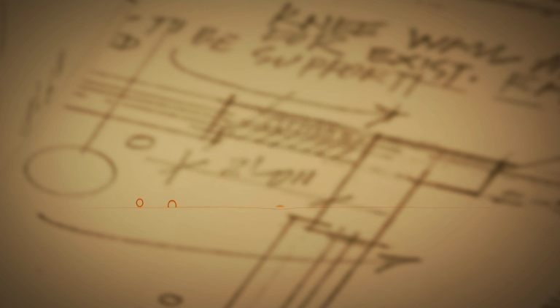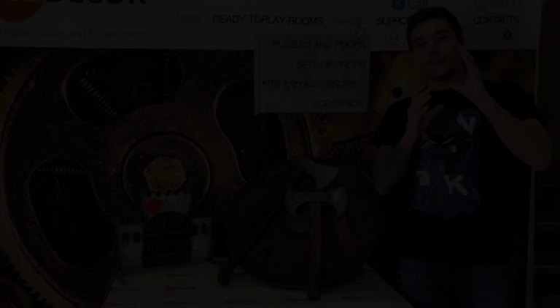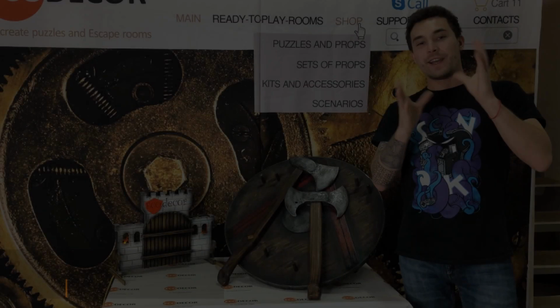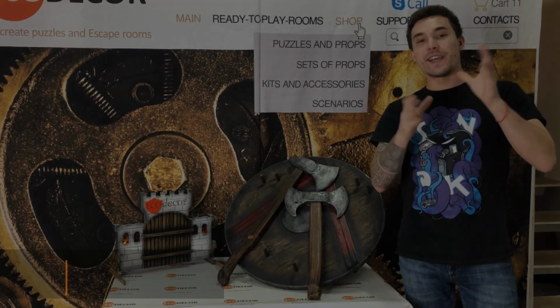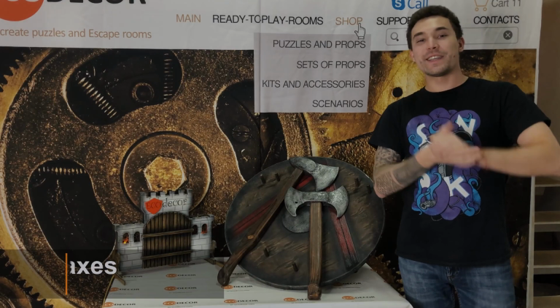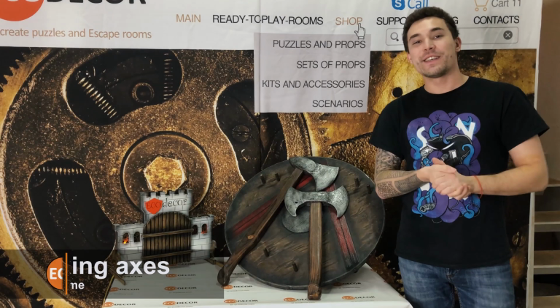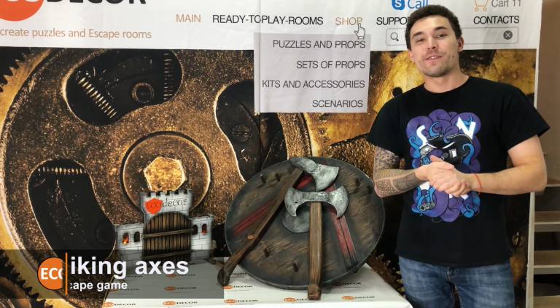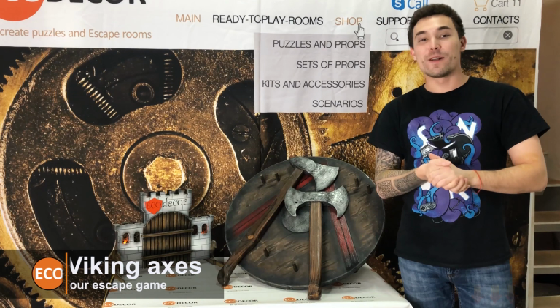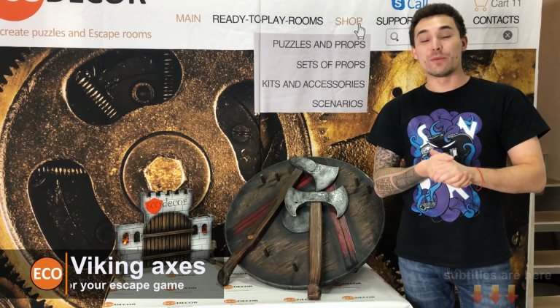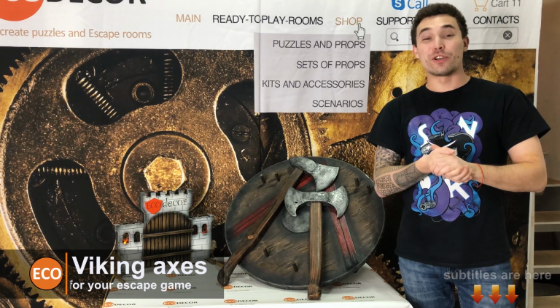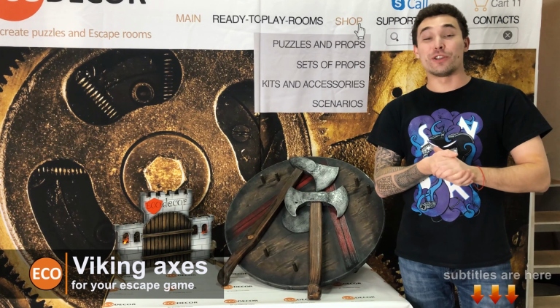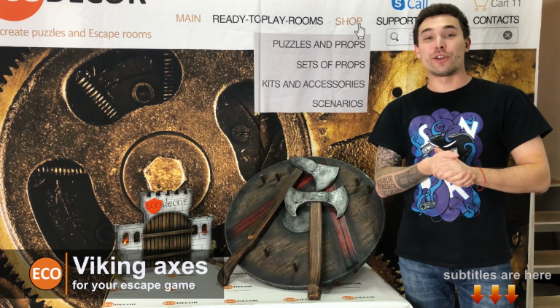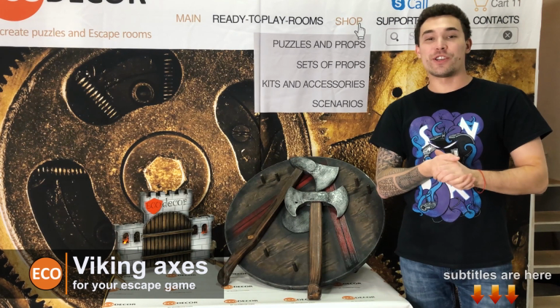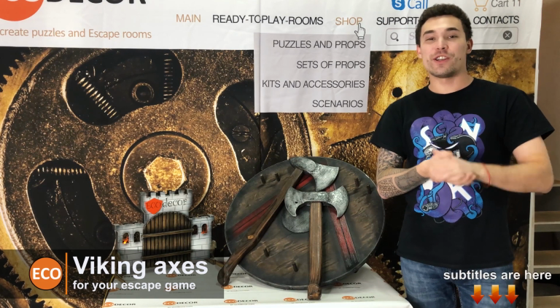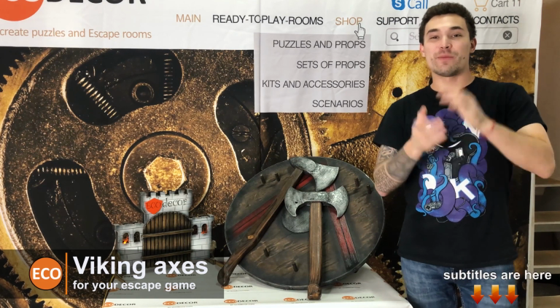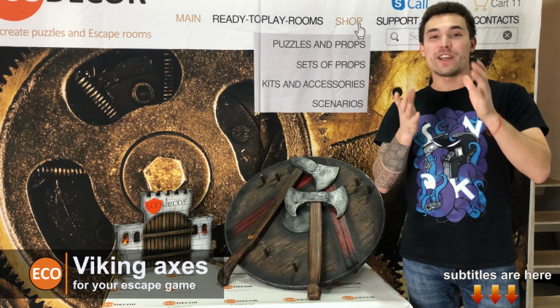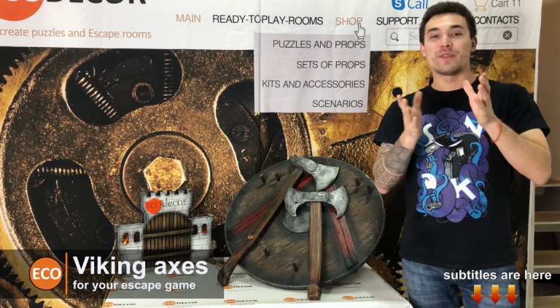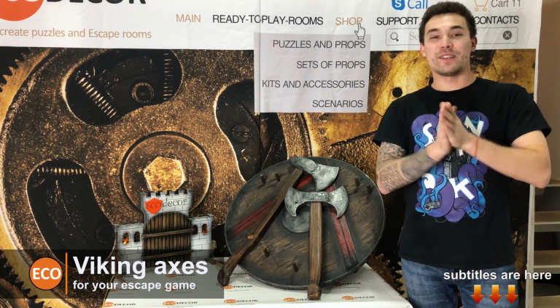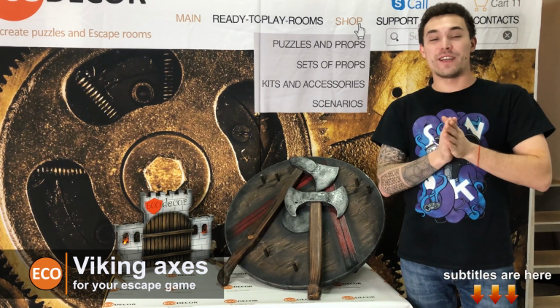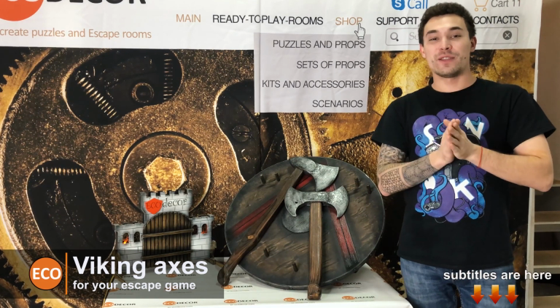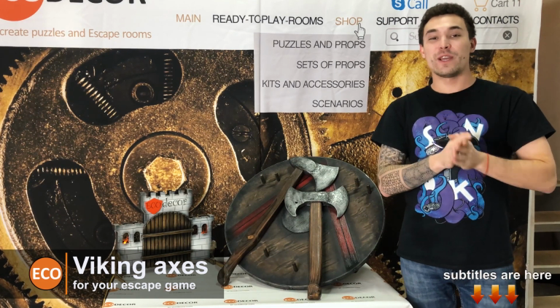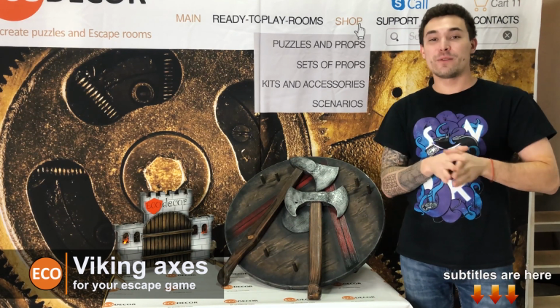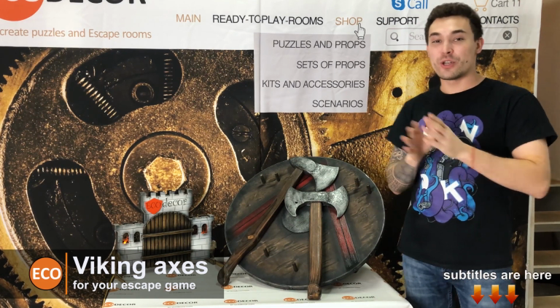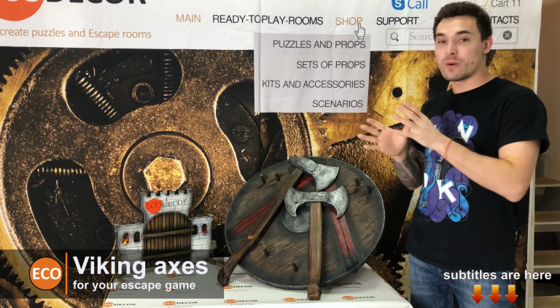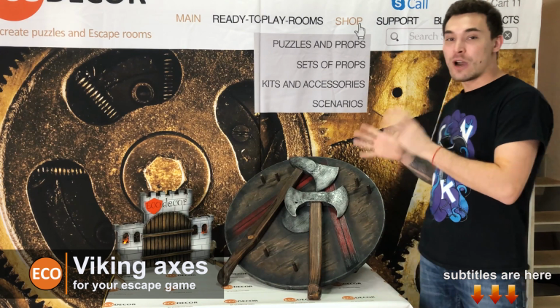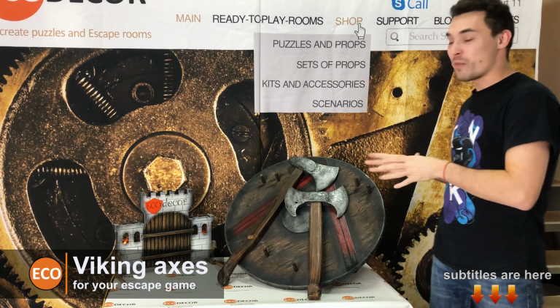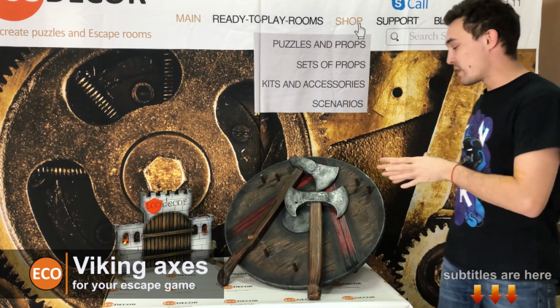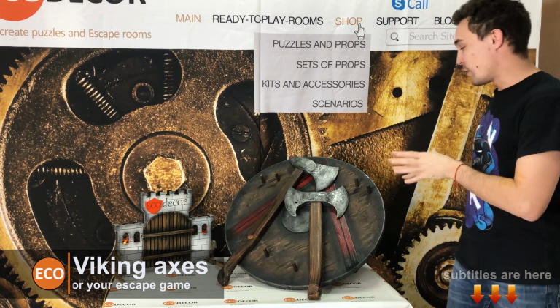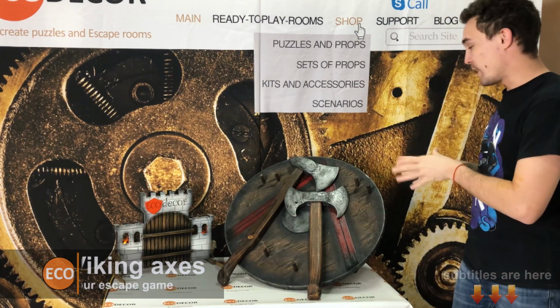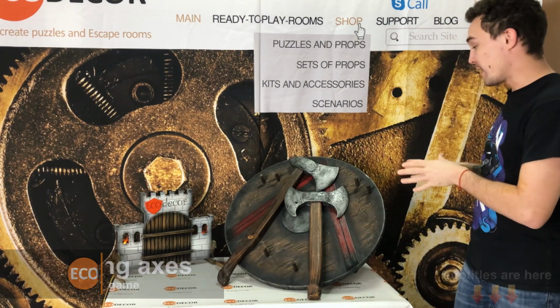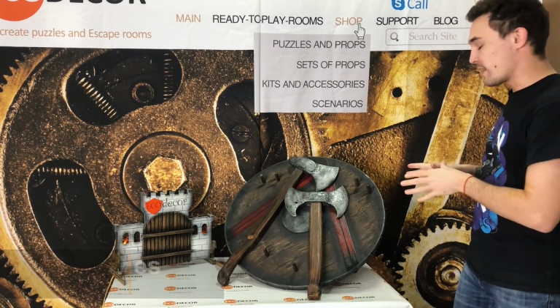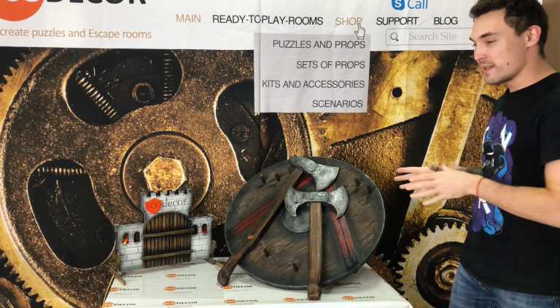Hi guys! Welcome to GoDecor channel. My name is Eli. Today I will show you all puzzle wicking axes.